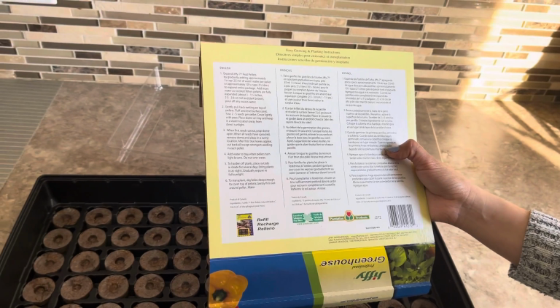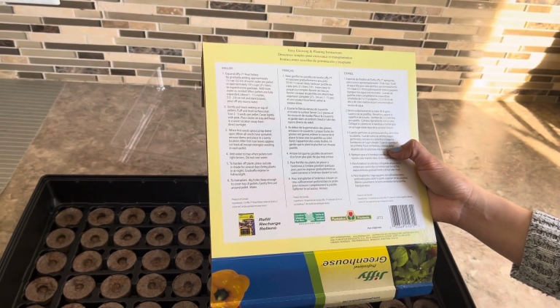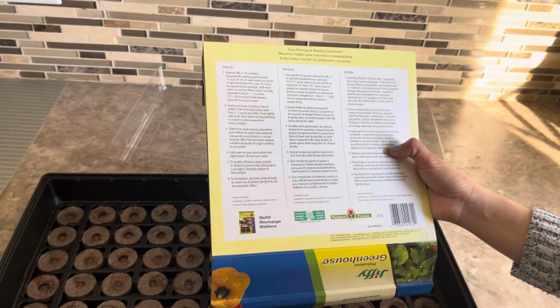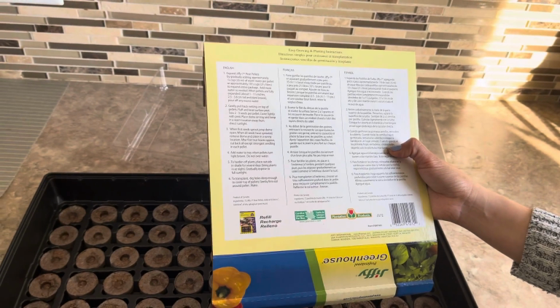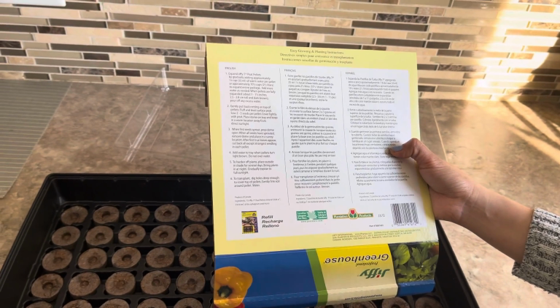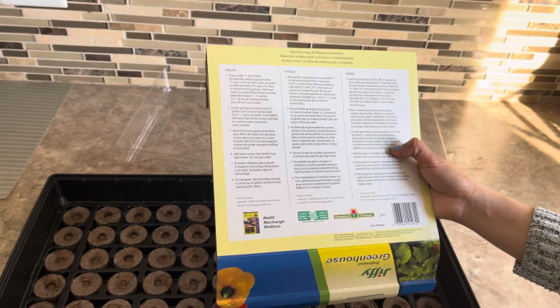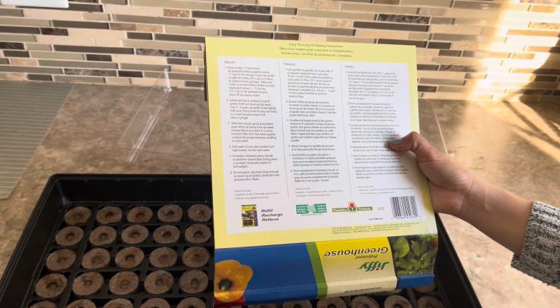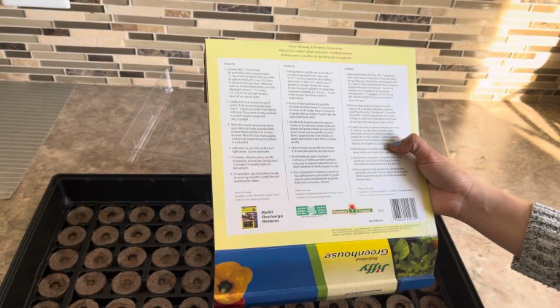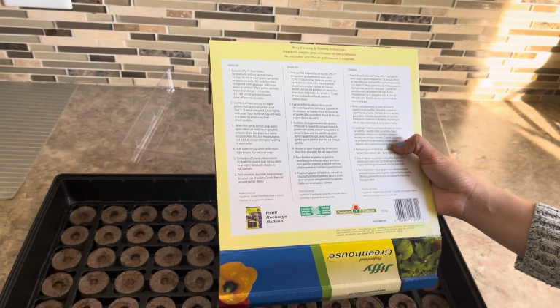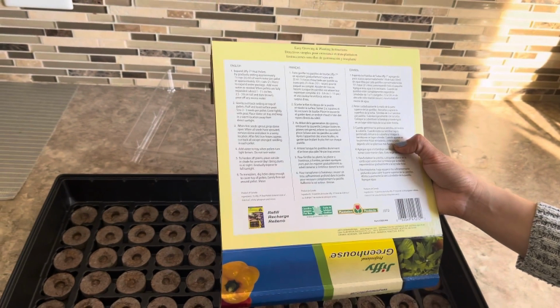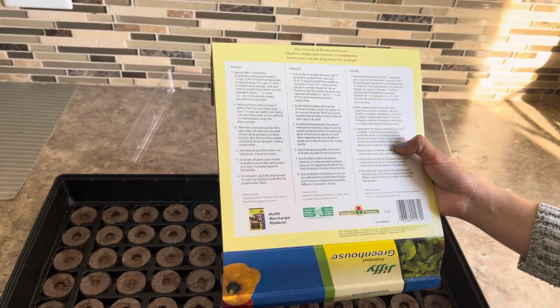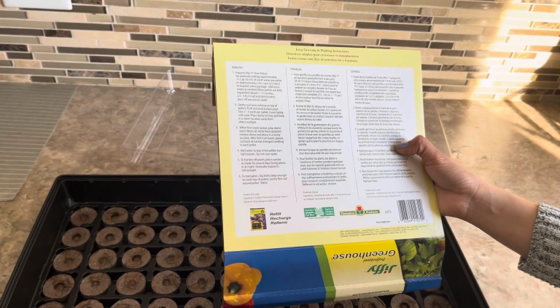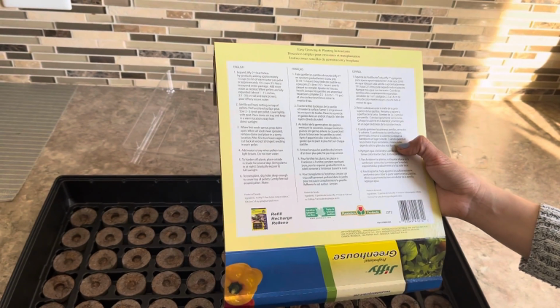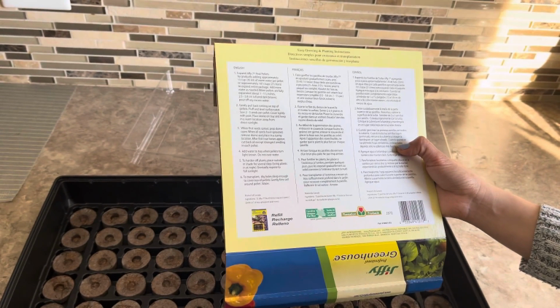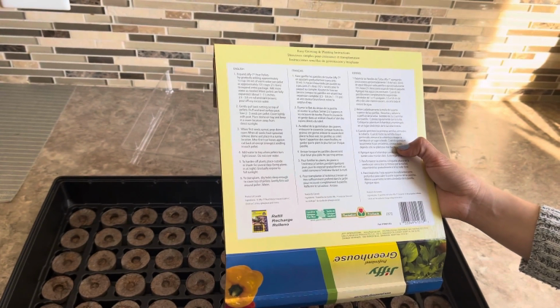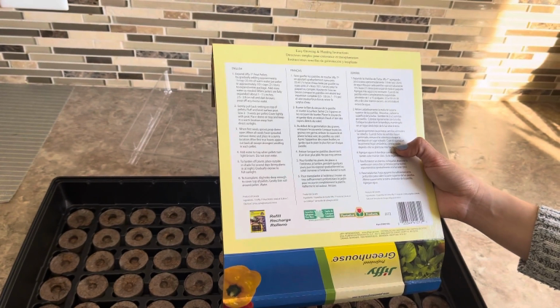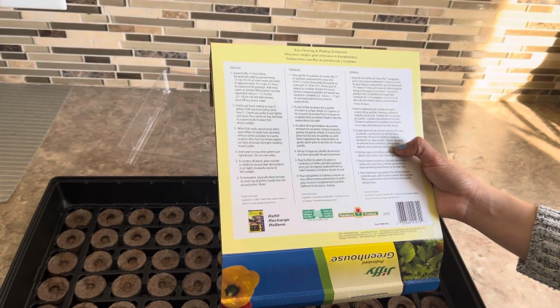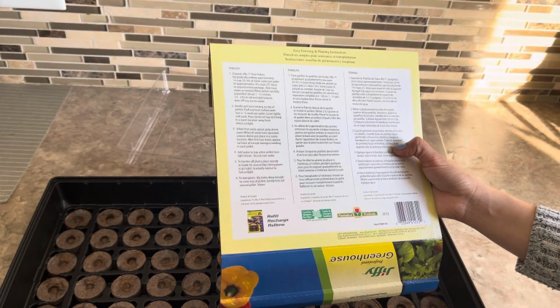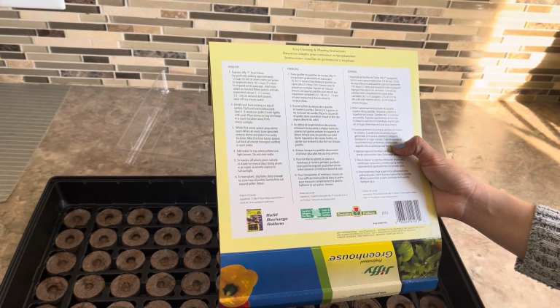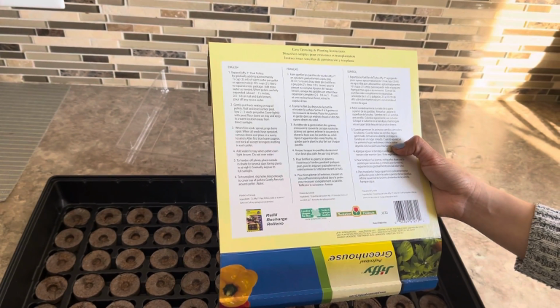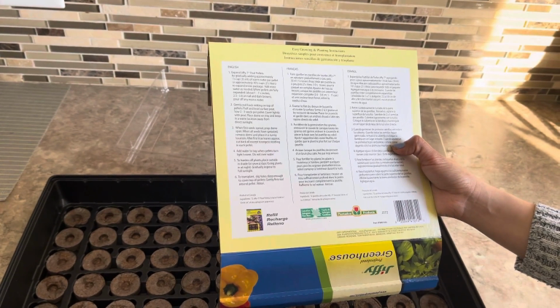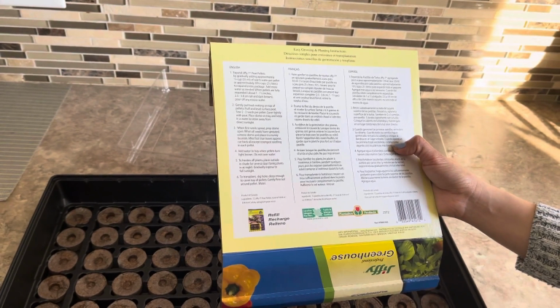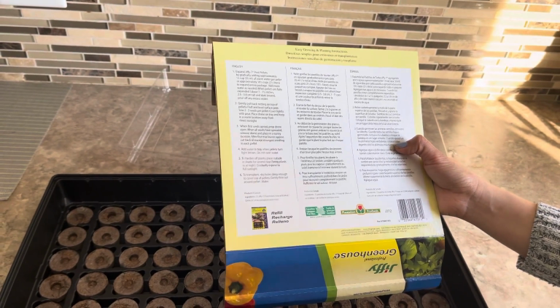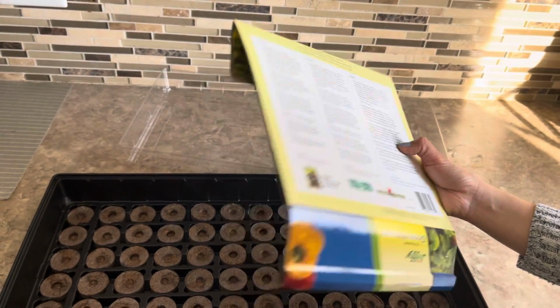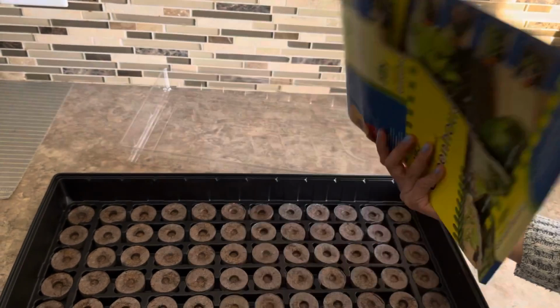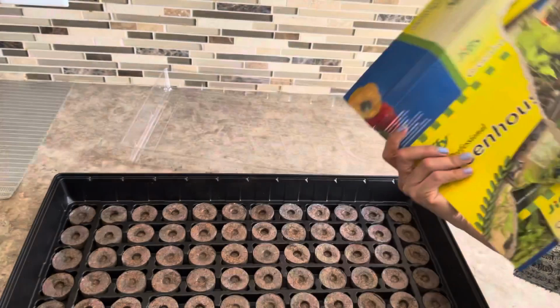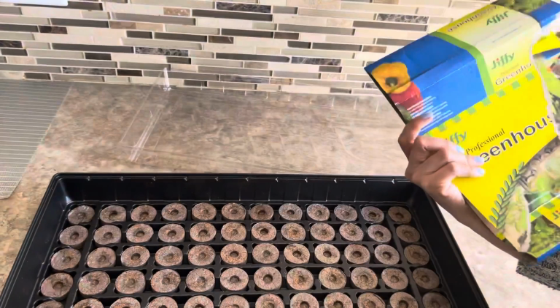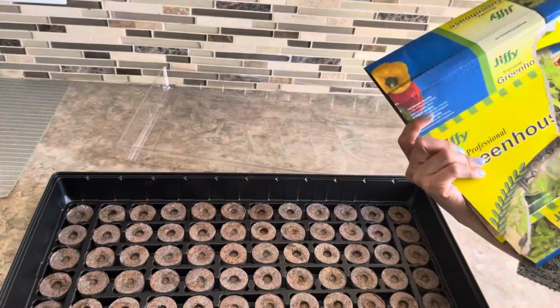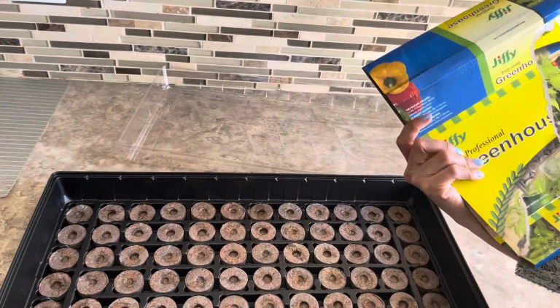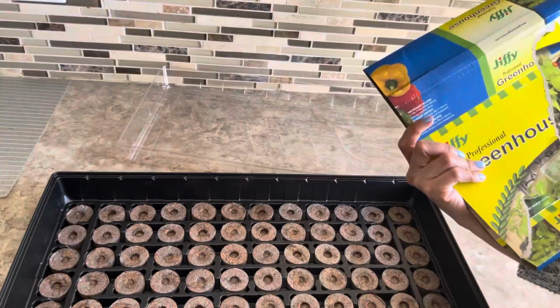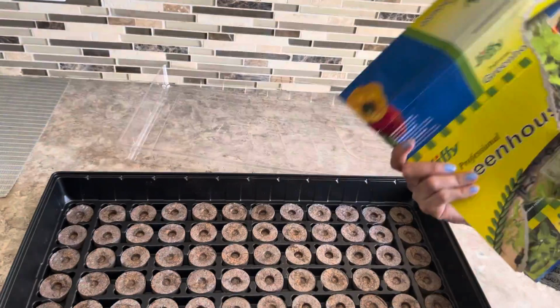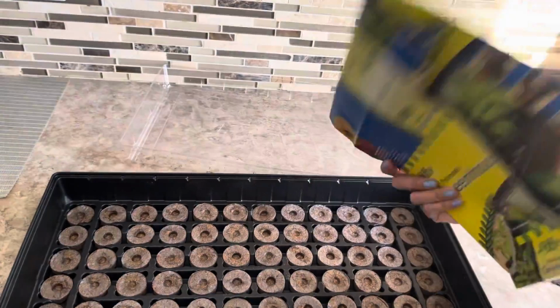To transplant, dig holes deep enough to cover top of pellets, gently firm soil around pellet, and water. Wow, this is a lot of work!